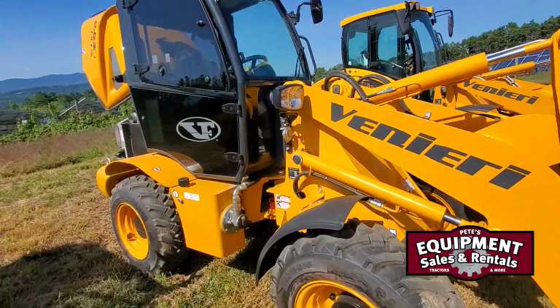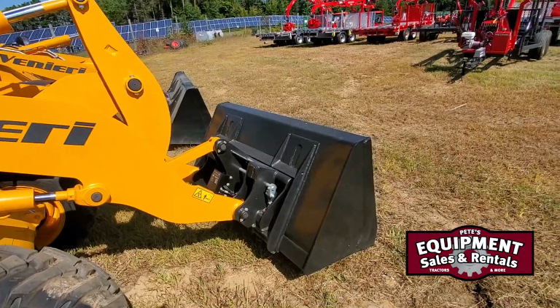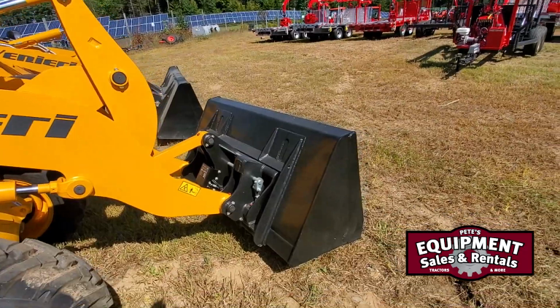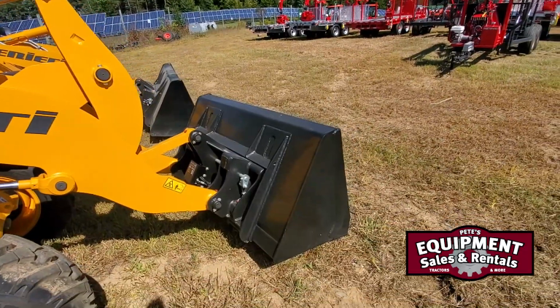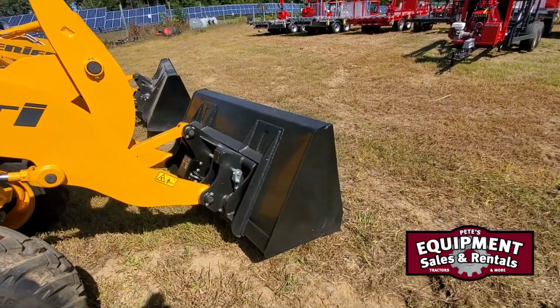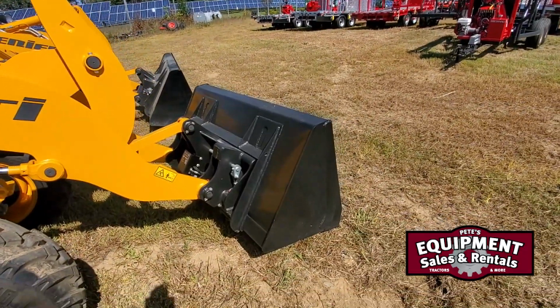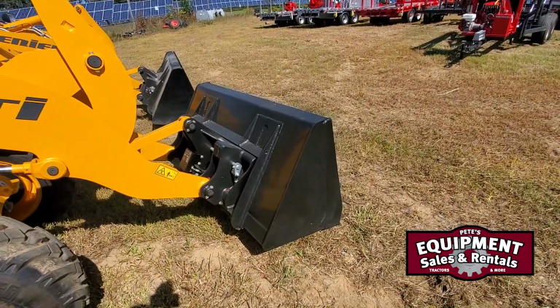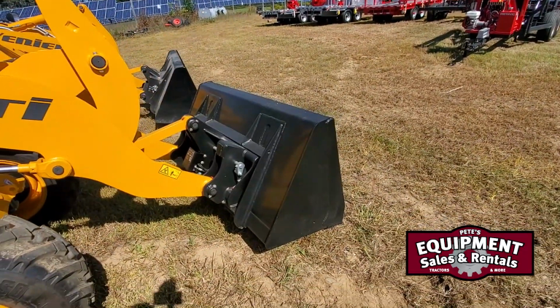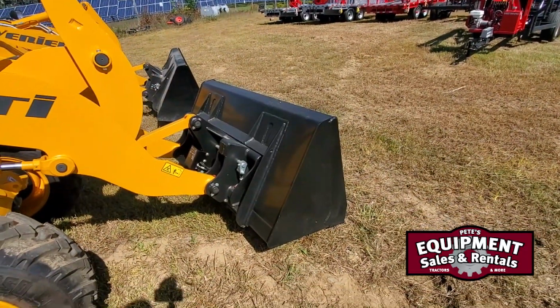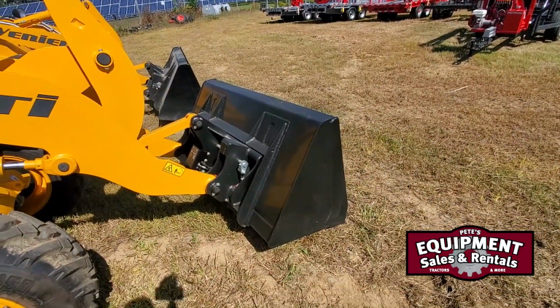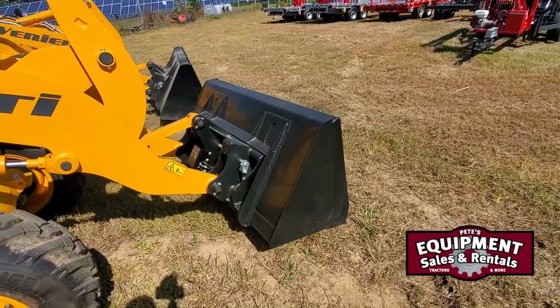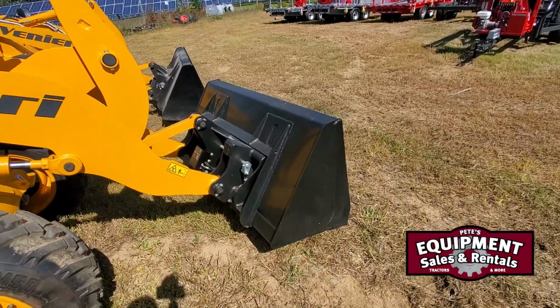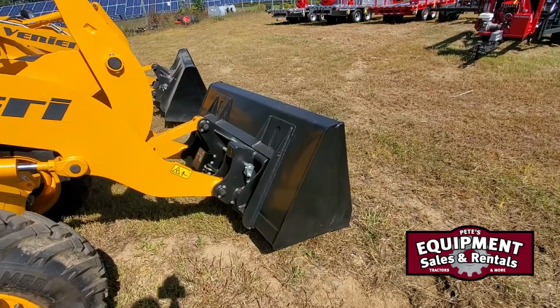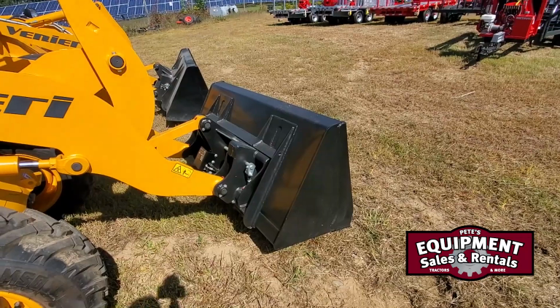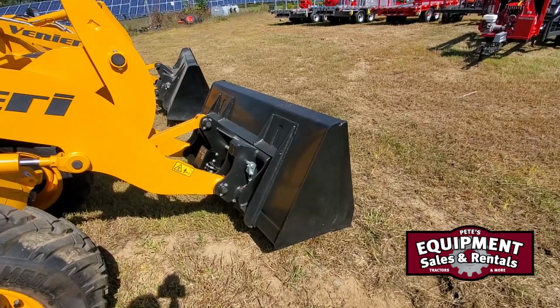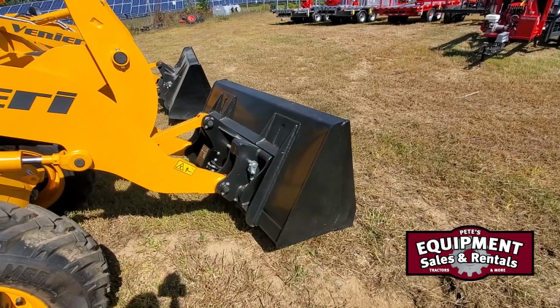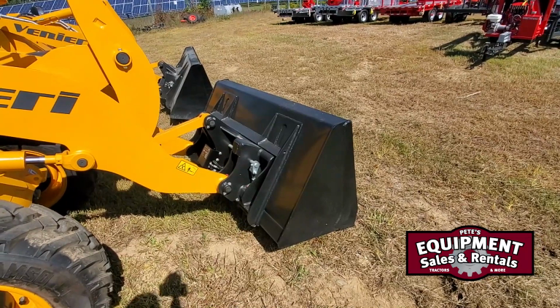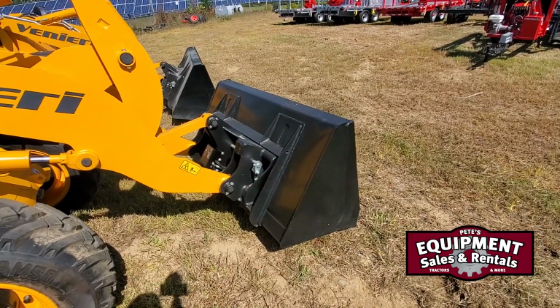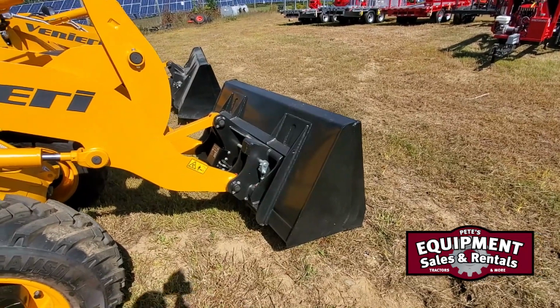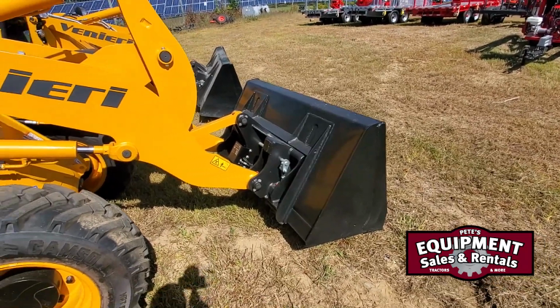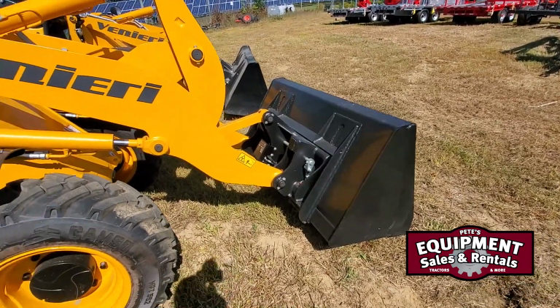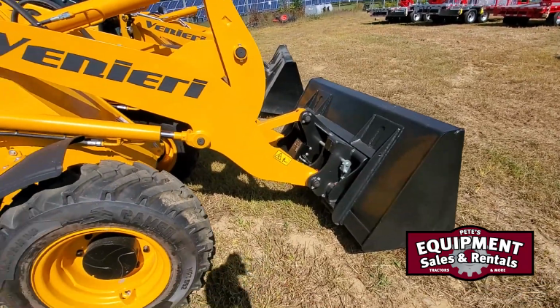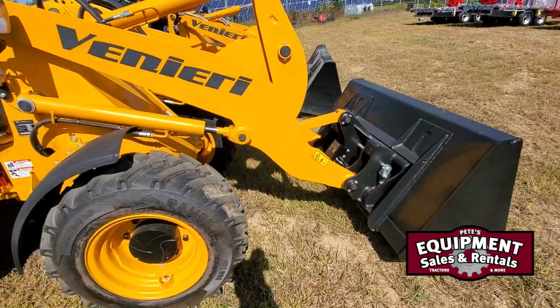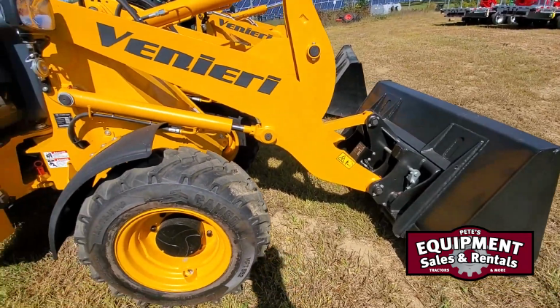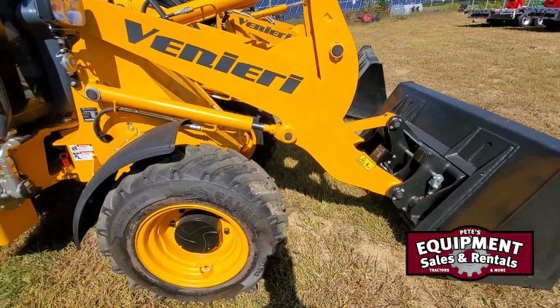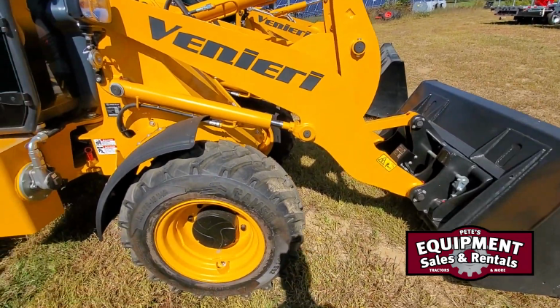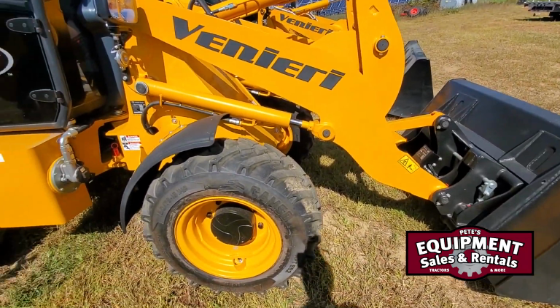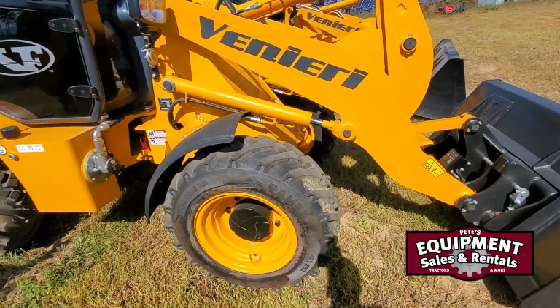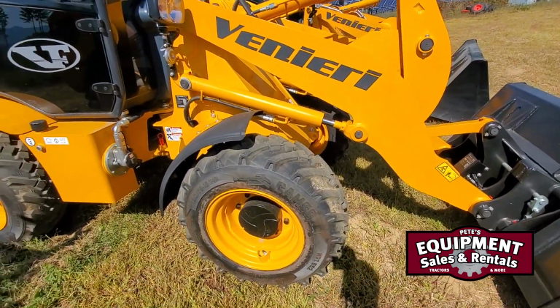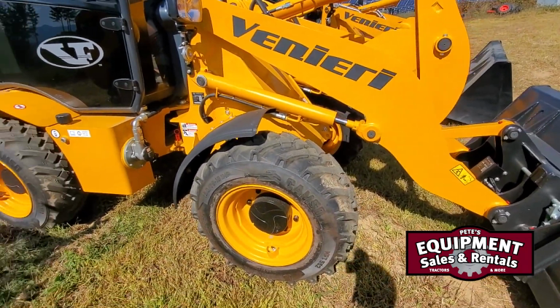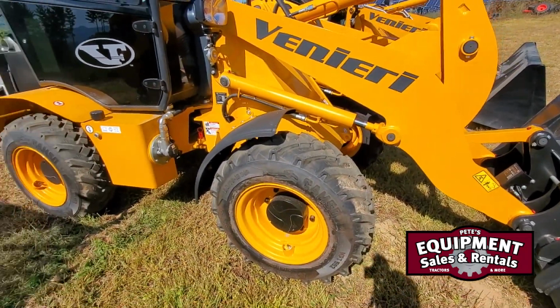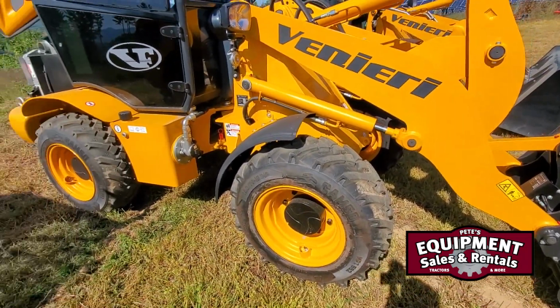We ordered our loaders in with a skid steer style hydraulic quick attach. The tires, you can see what we ordered in.